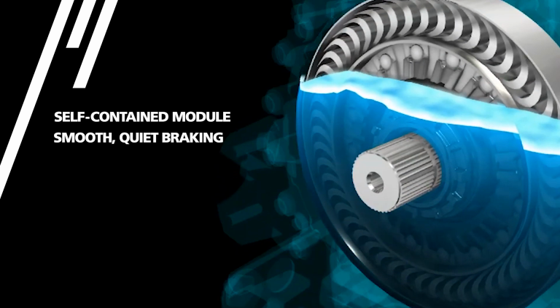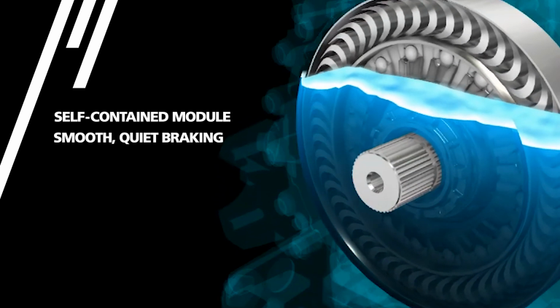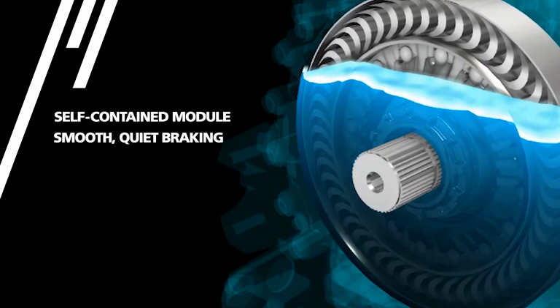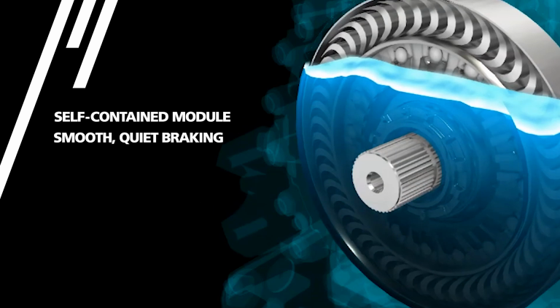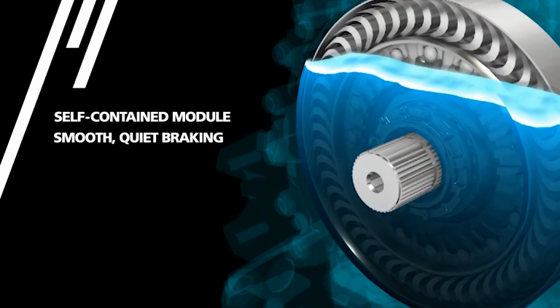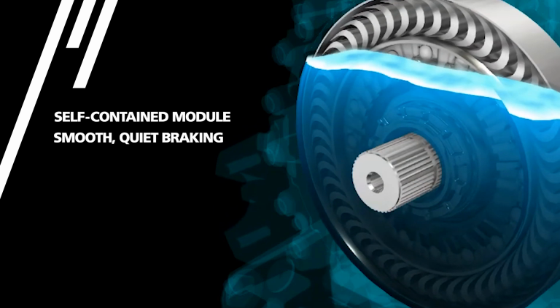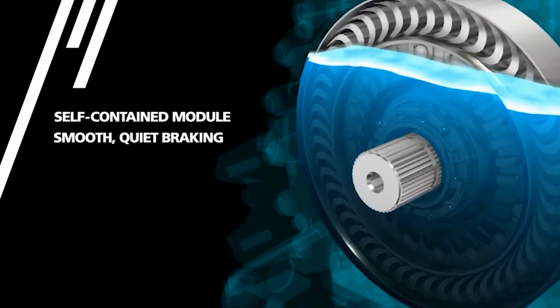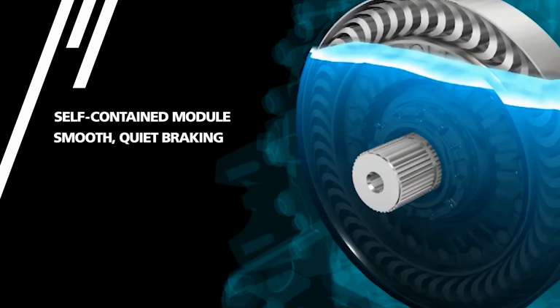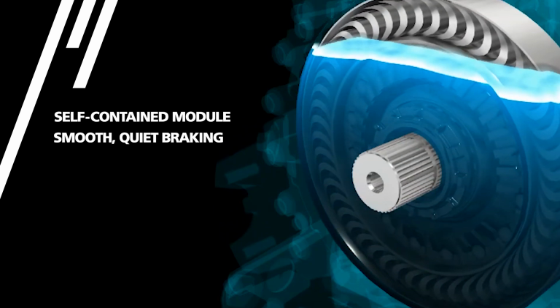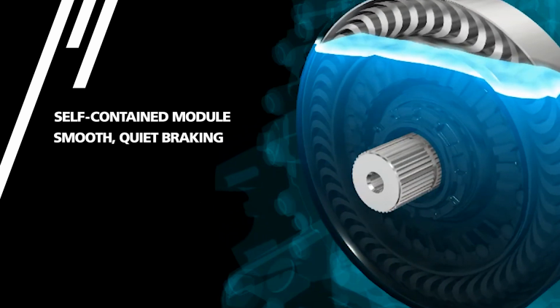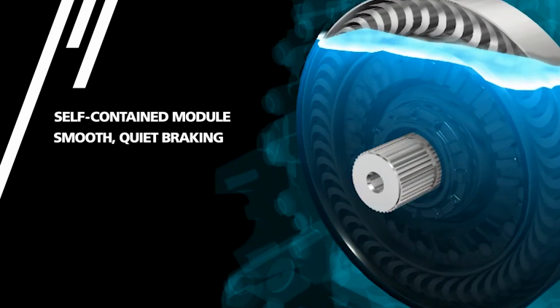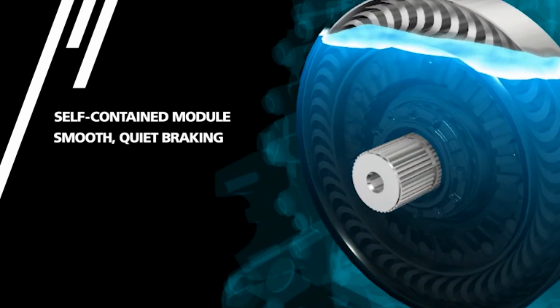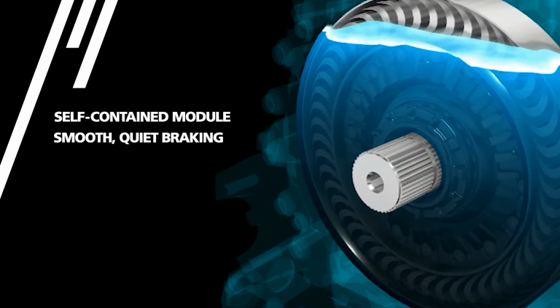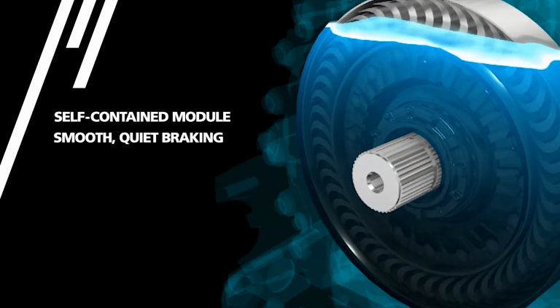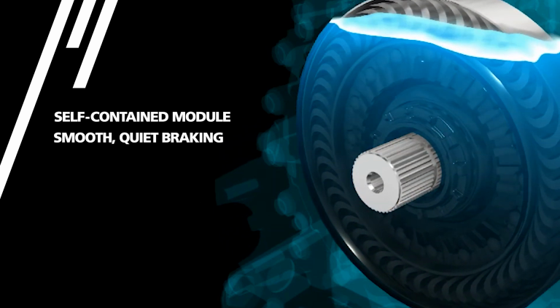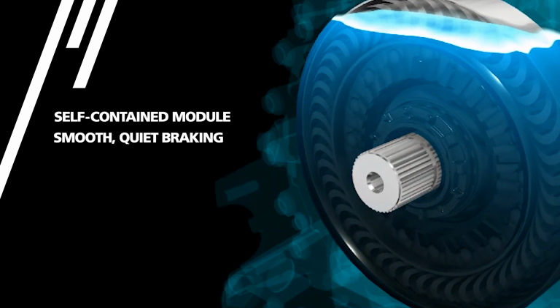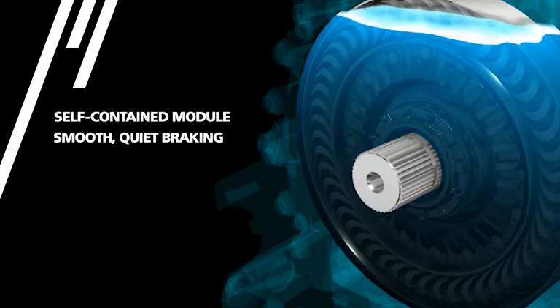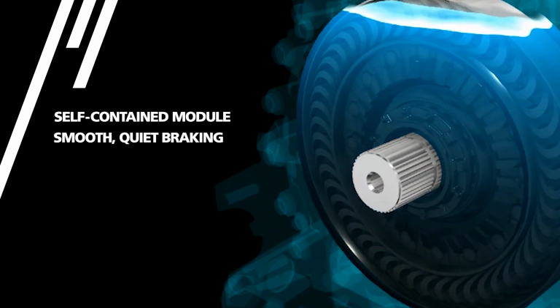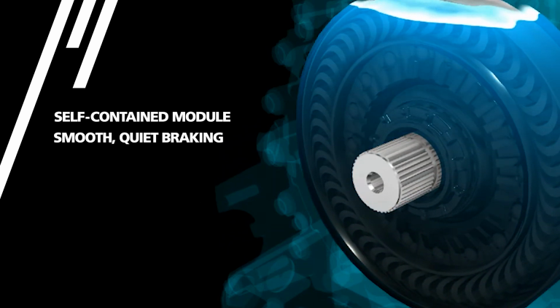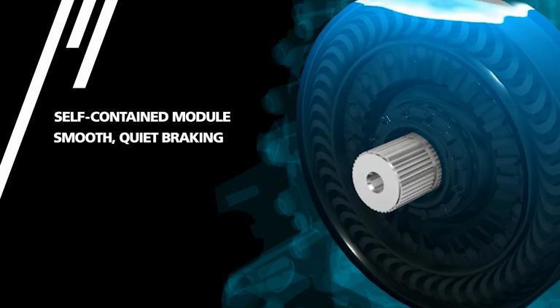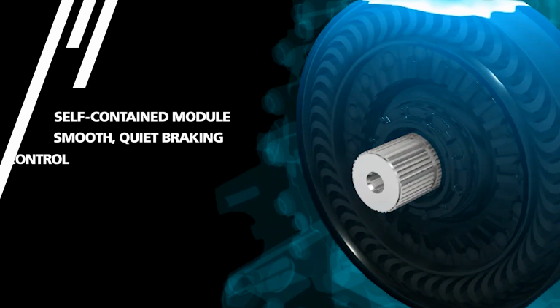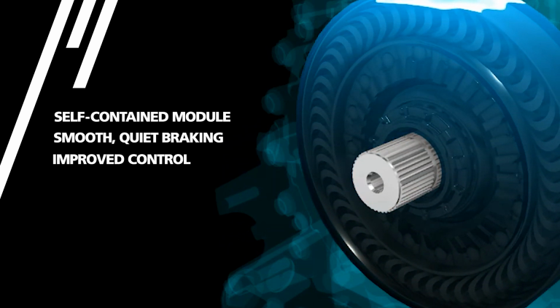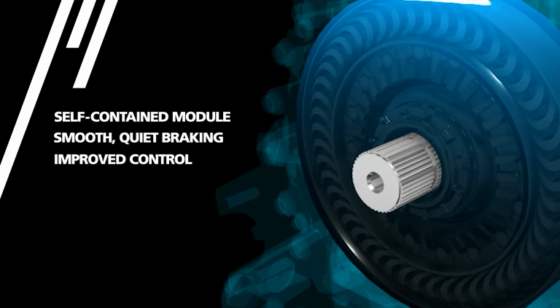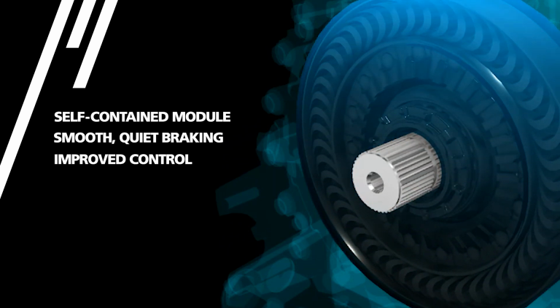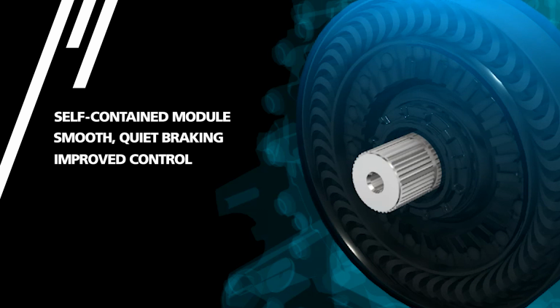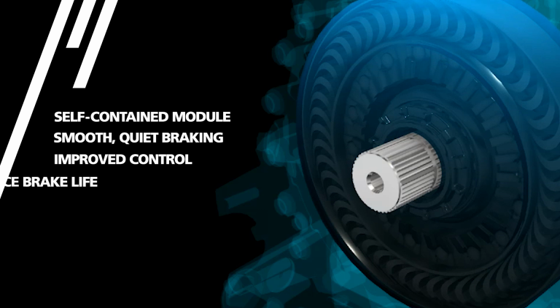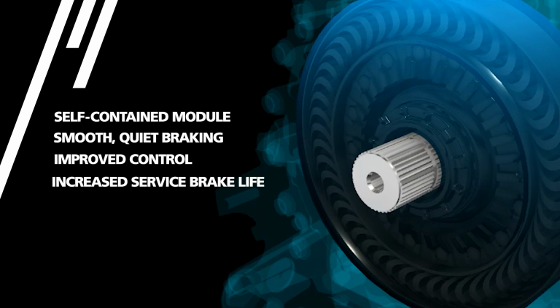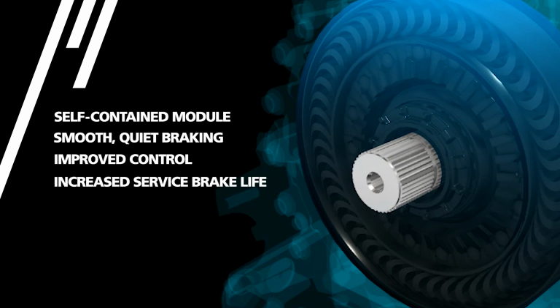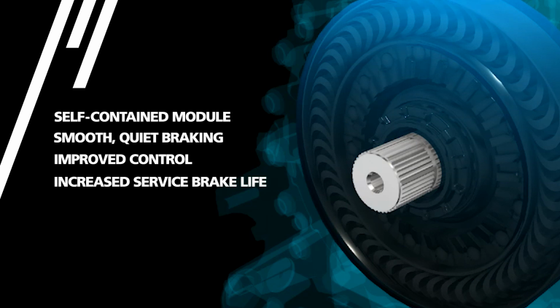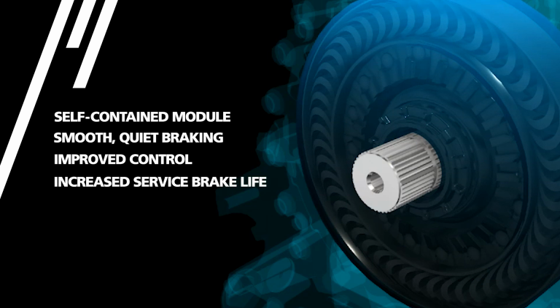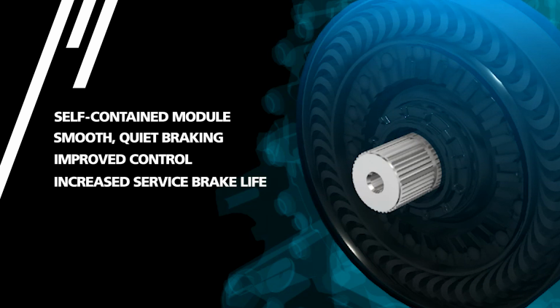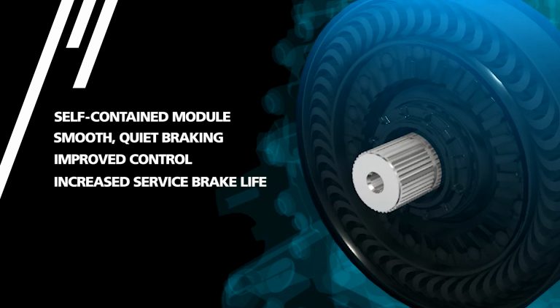The retarder also safely slows vehicle speed on long or steep downhill grades for improved control and increased service brake life.